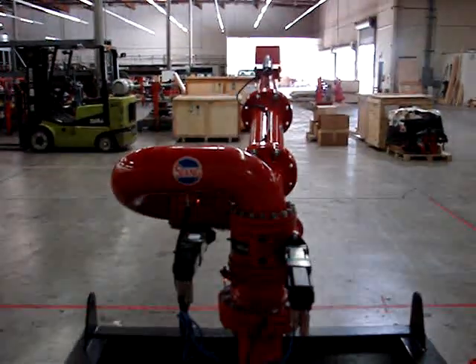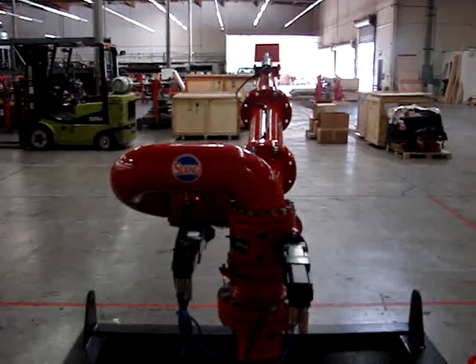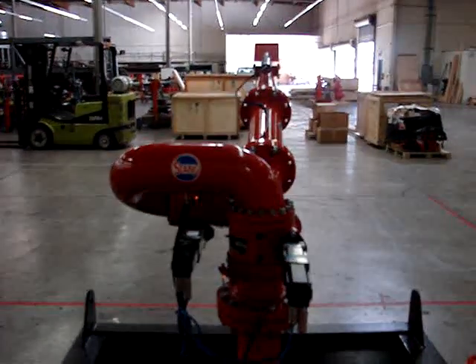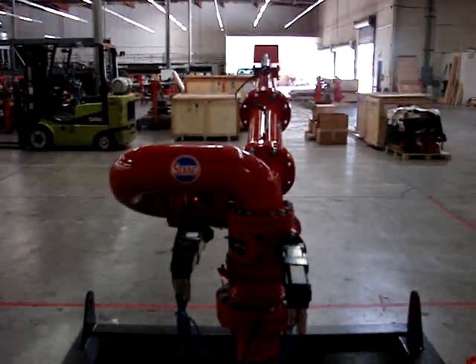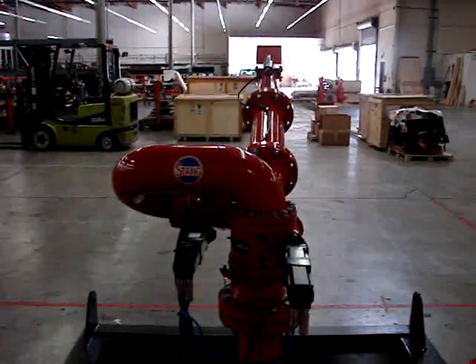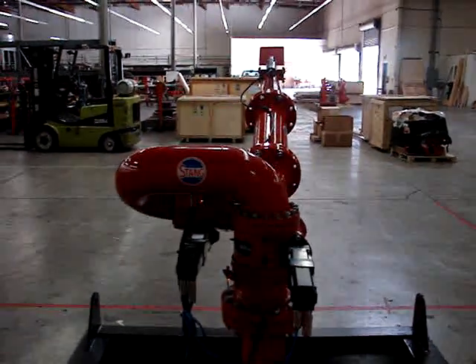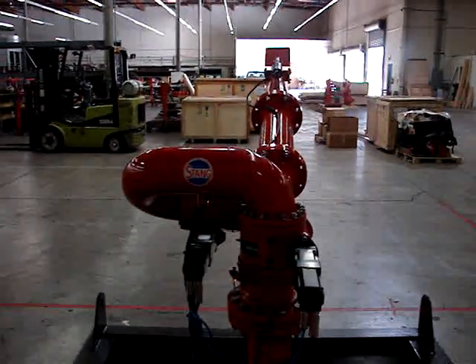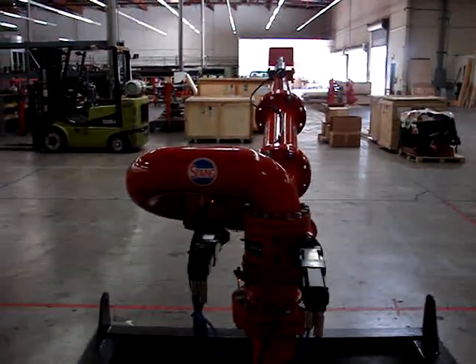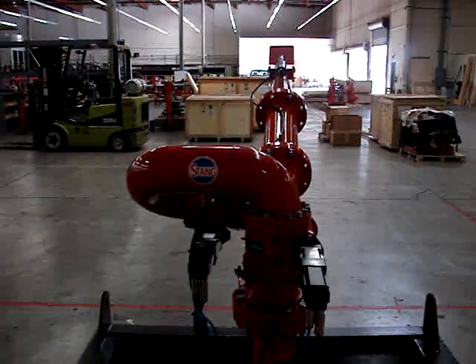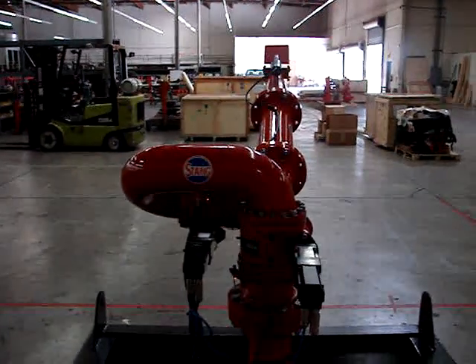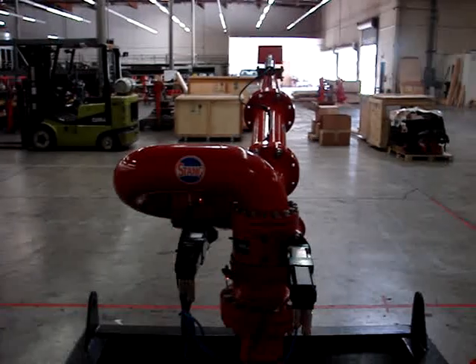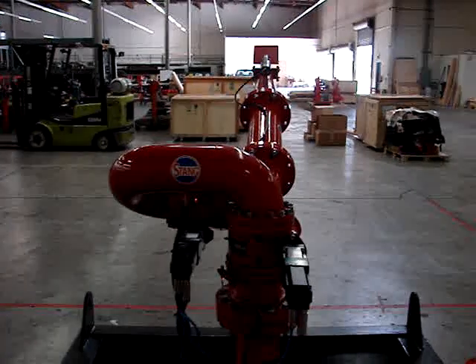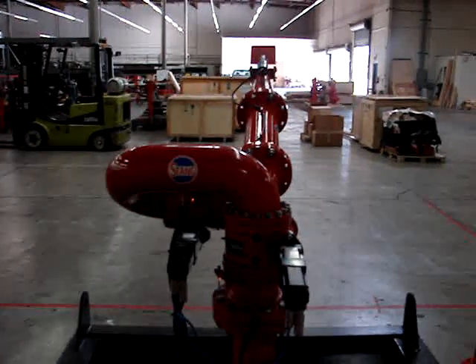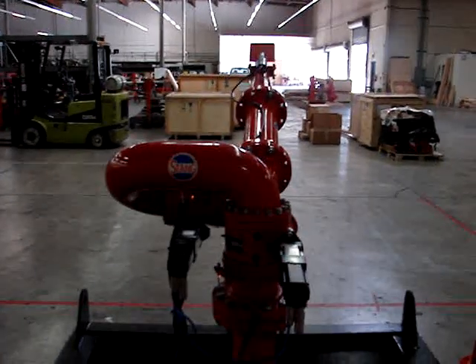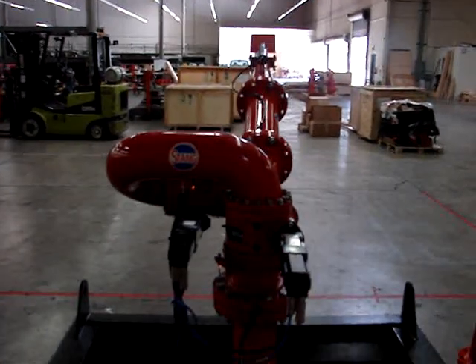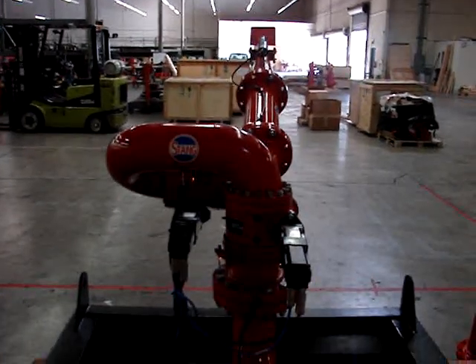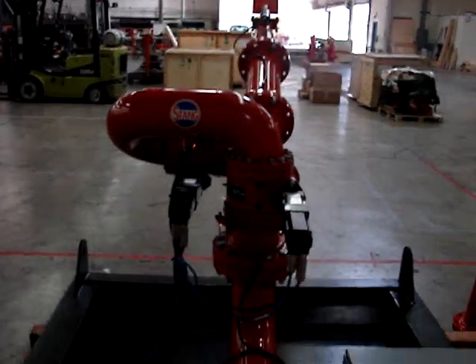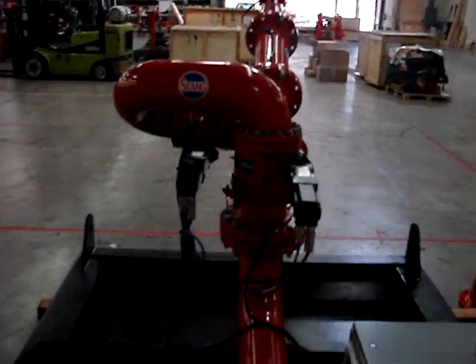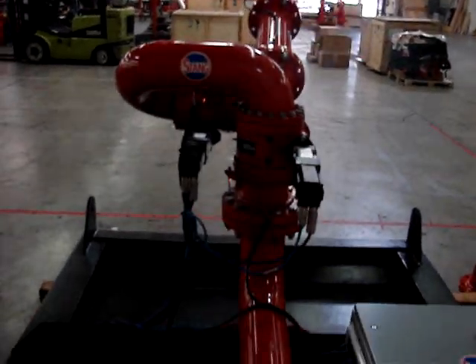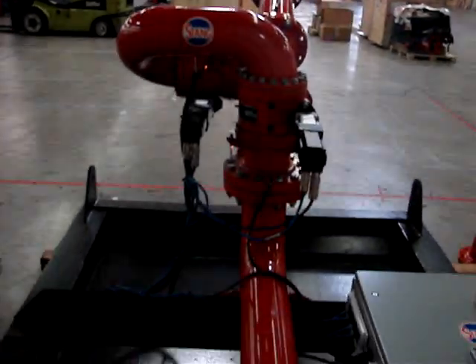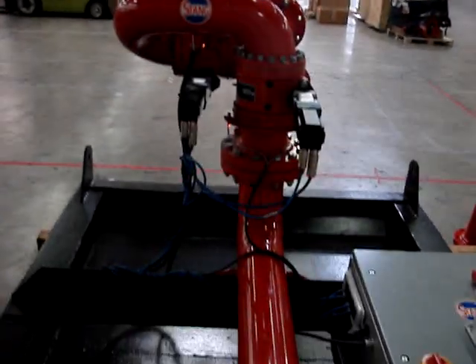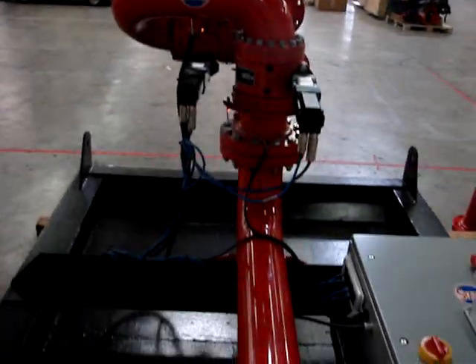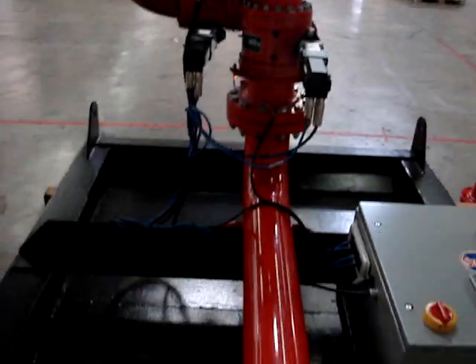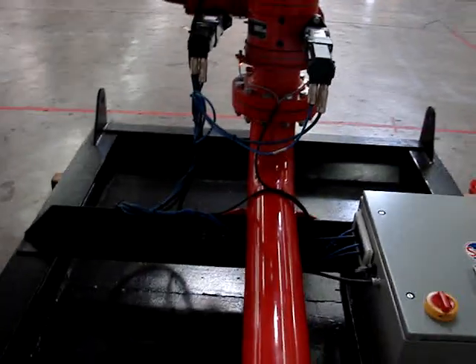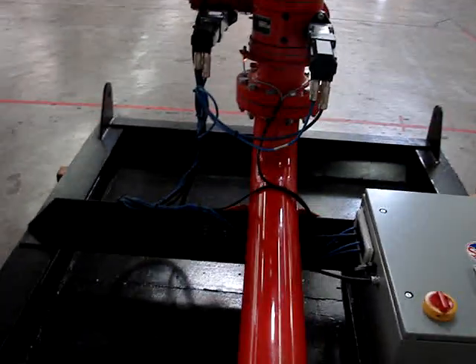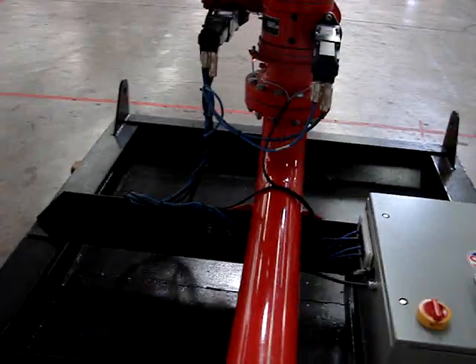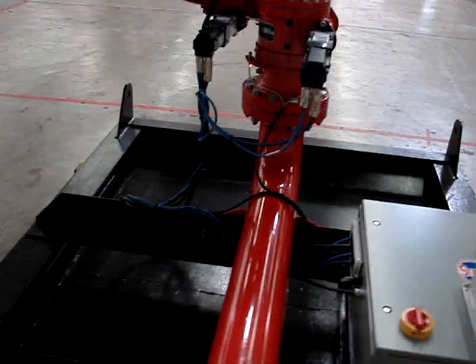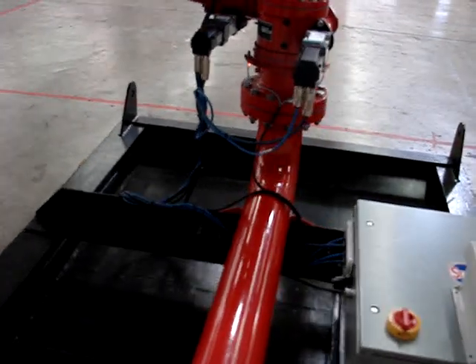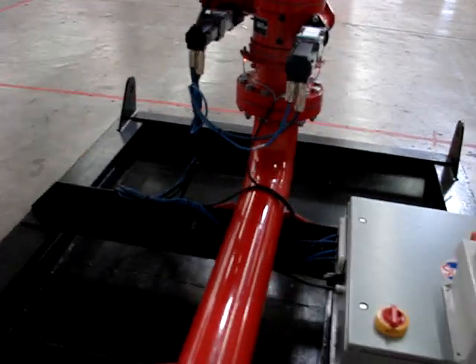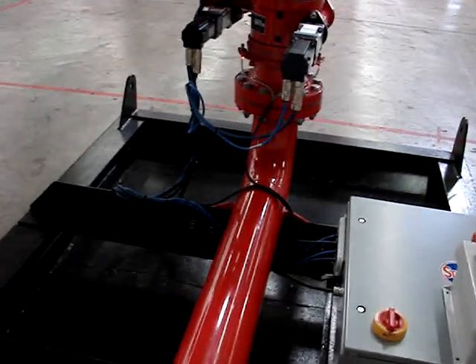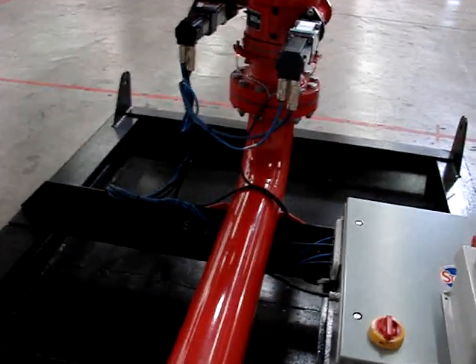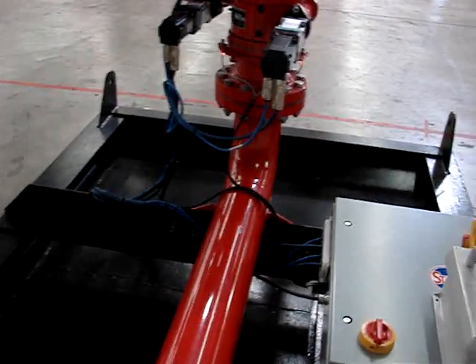This unit can spray up to about 5,000 GPM, depending on the tip size.